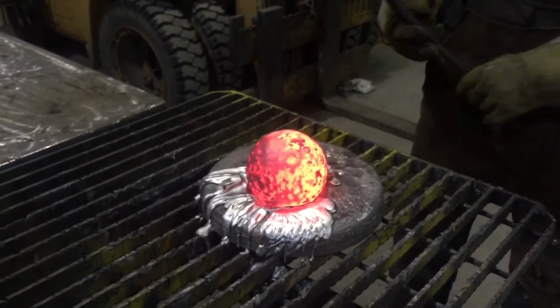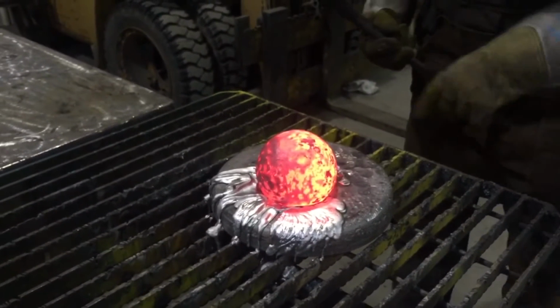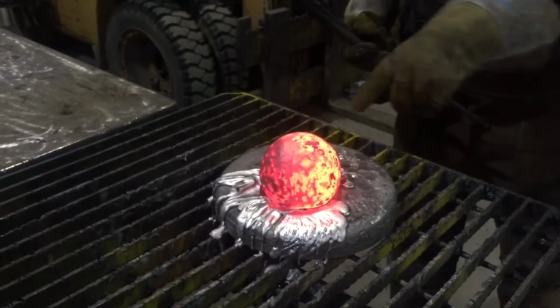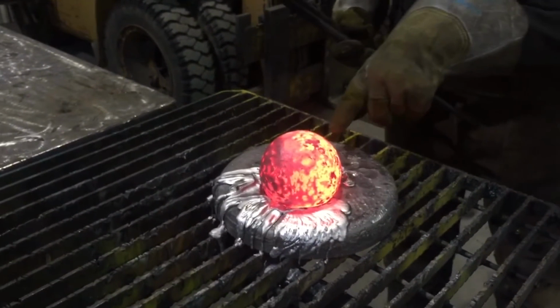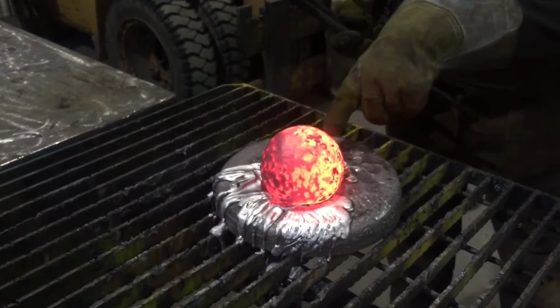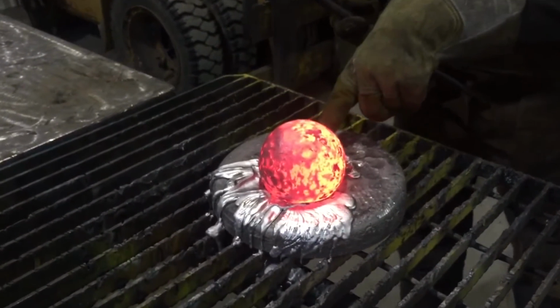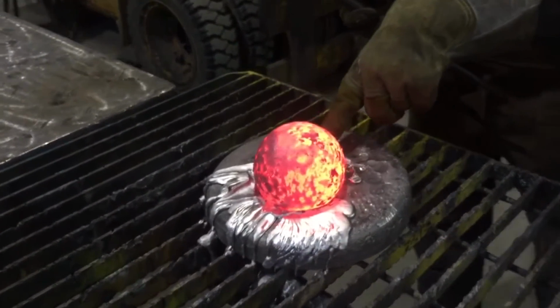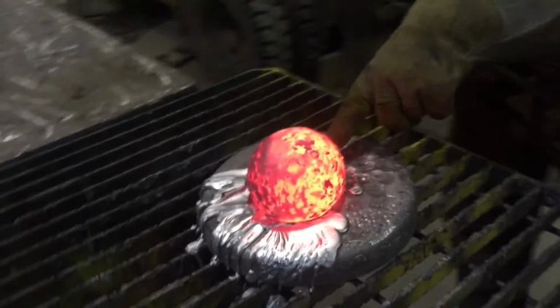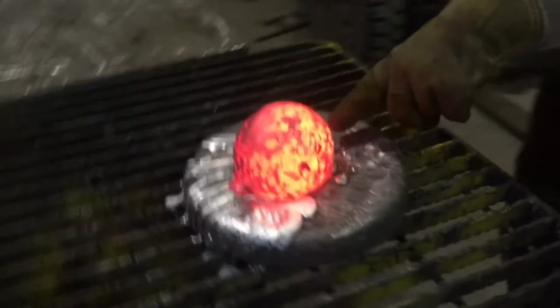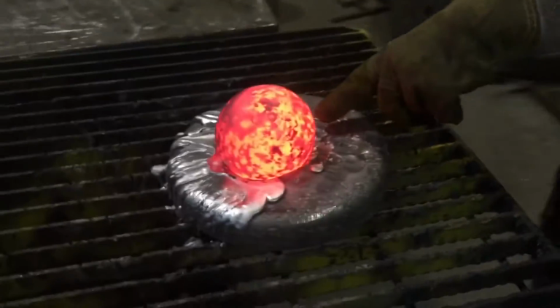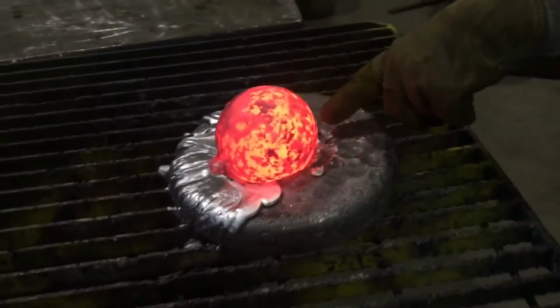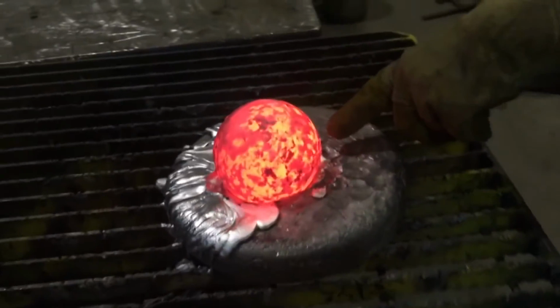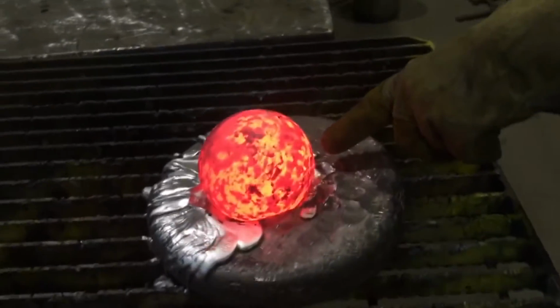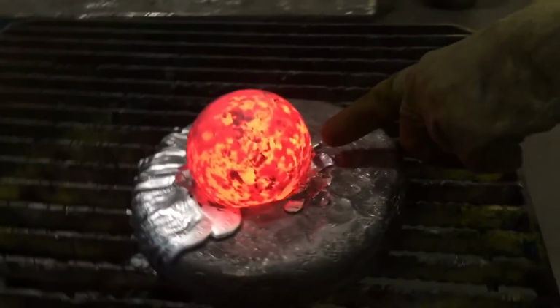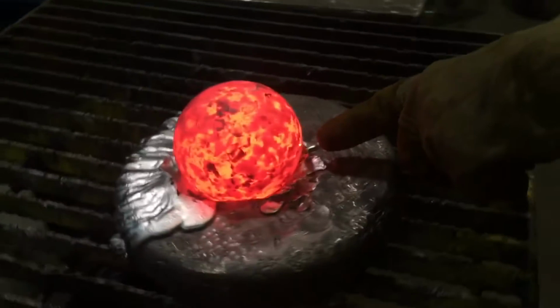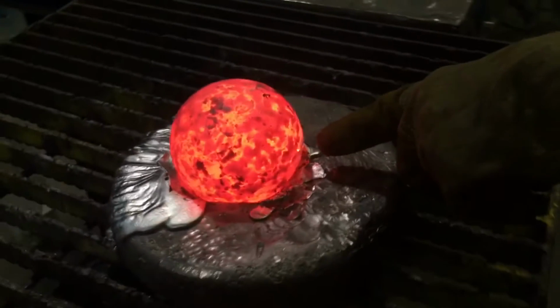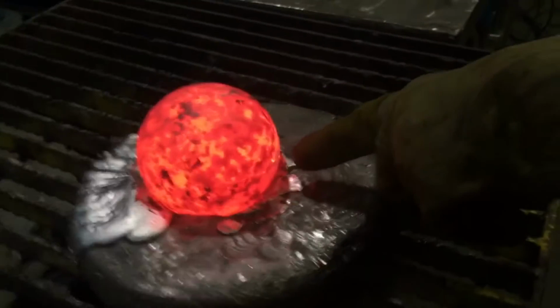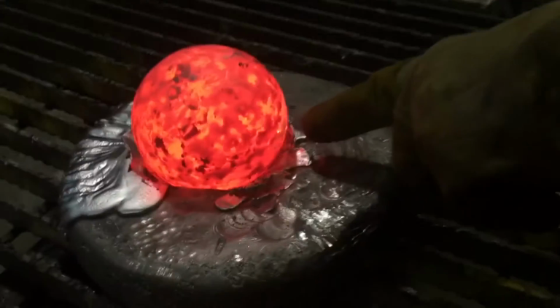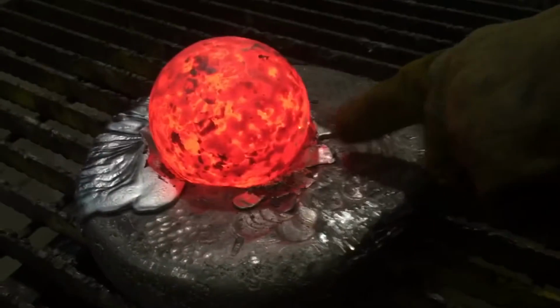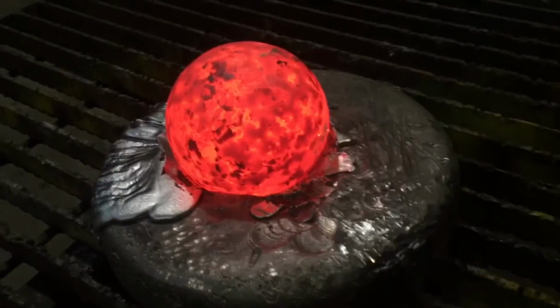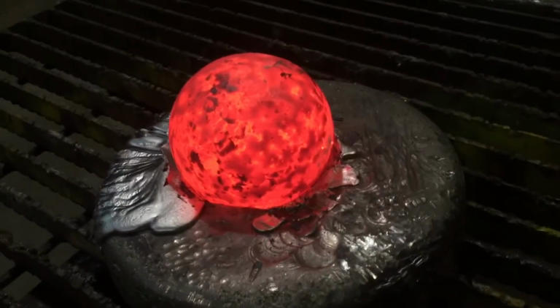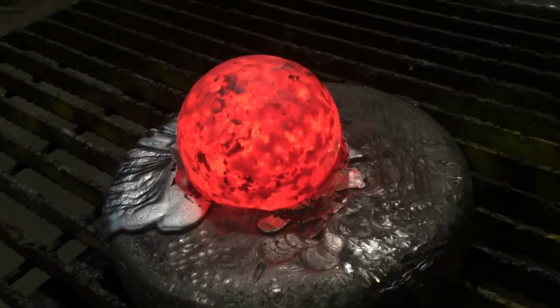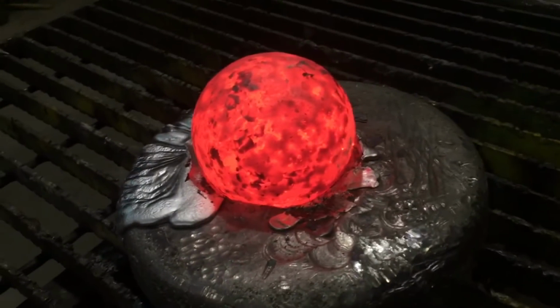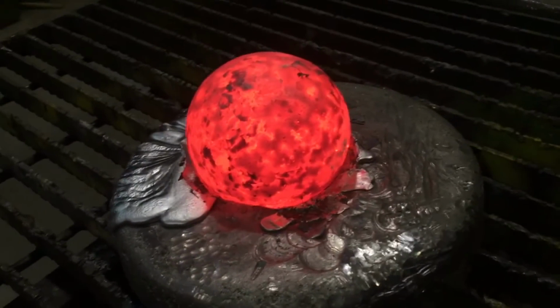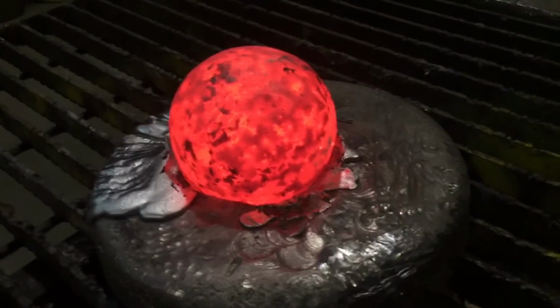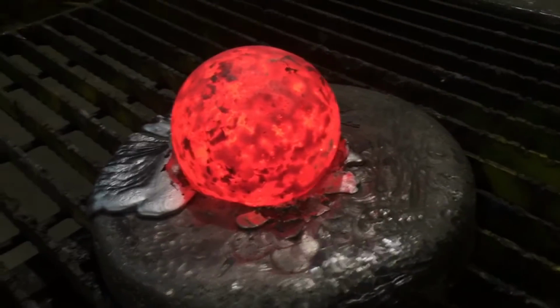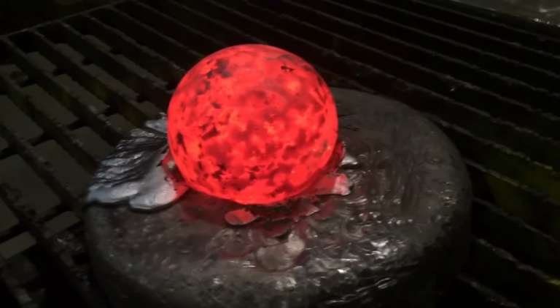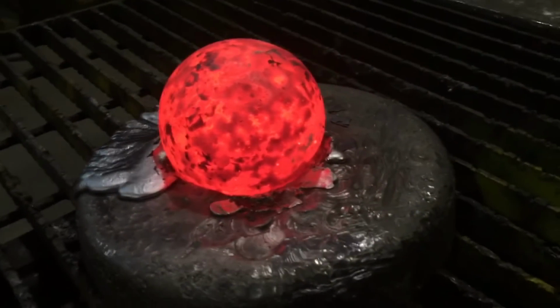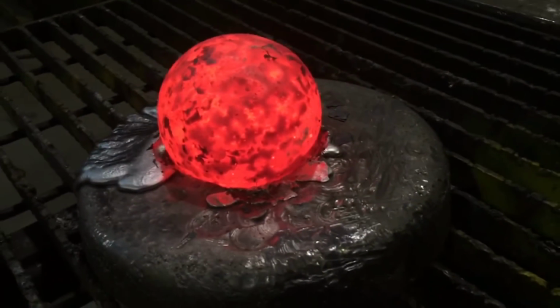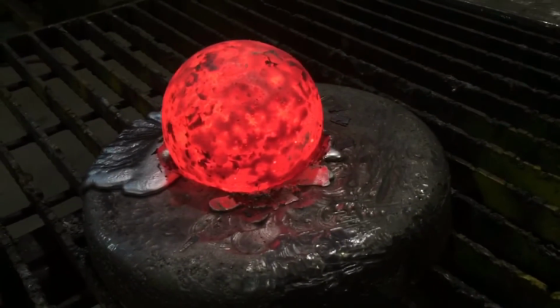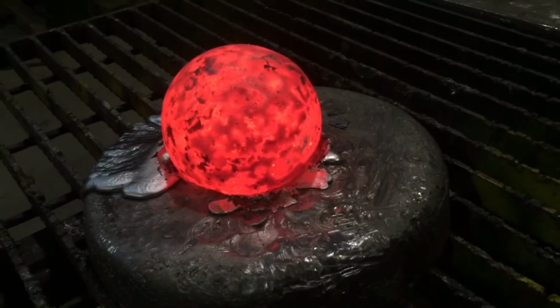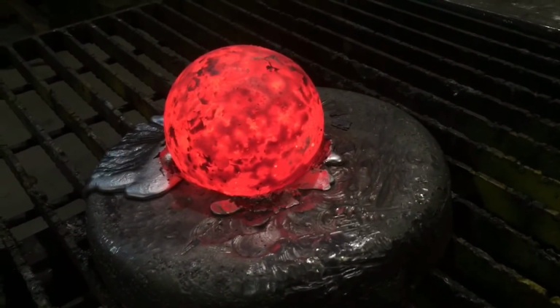It's even sweating. The lead's dripping off there like sweat.